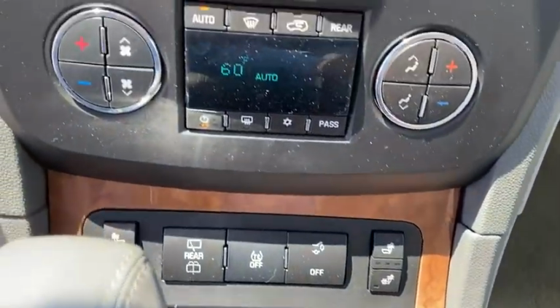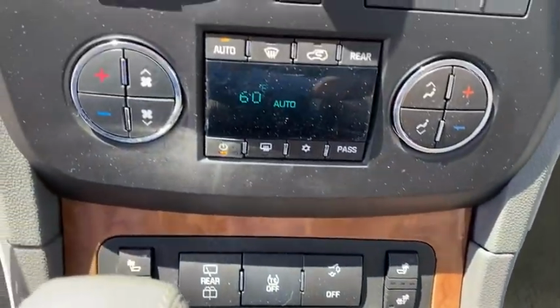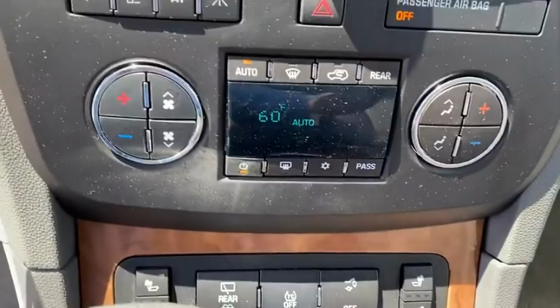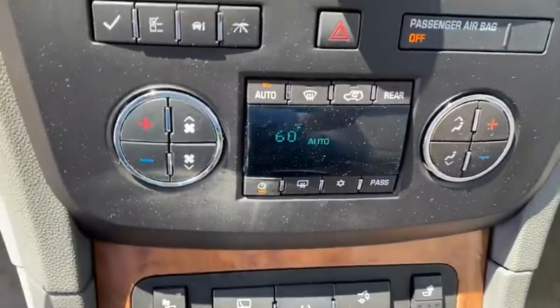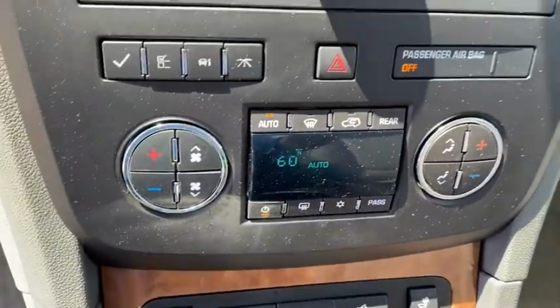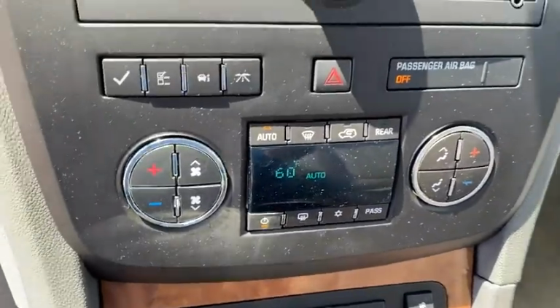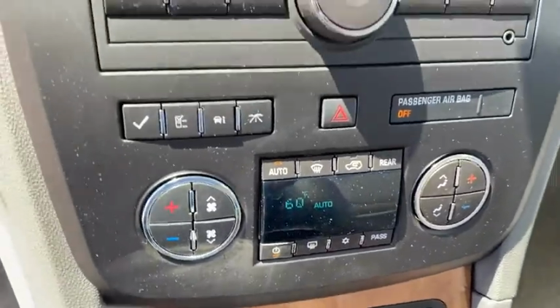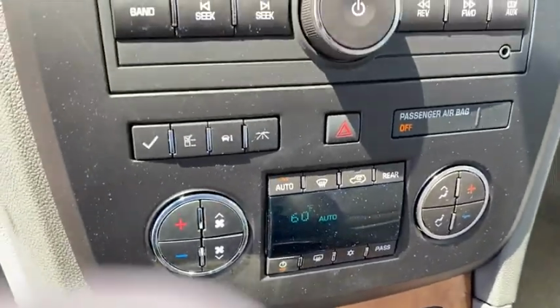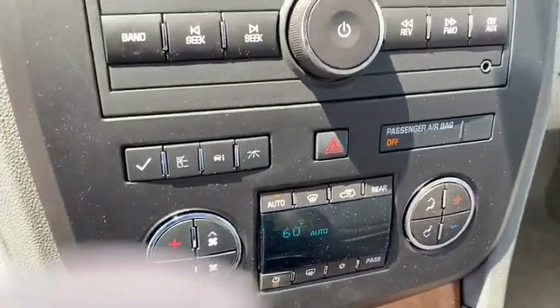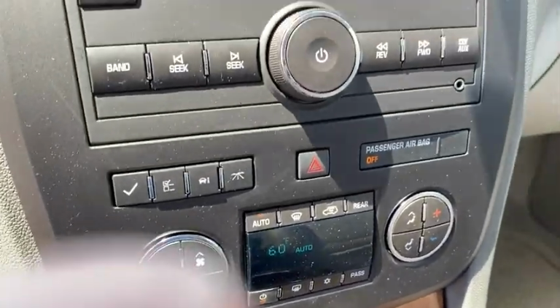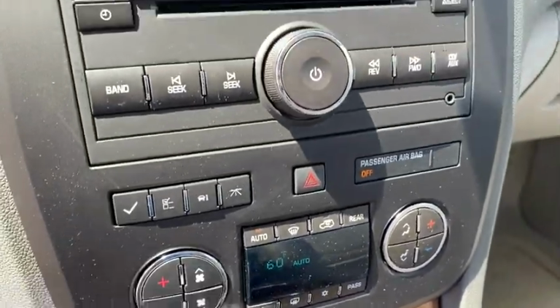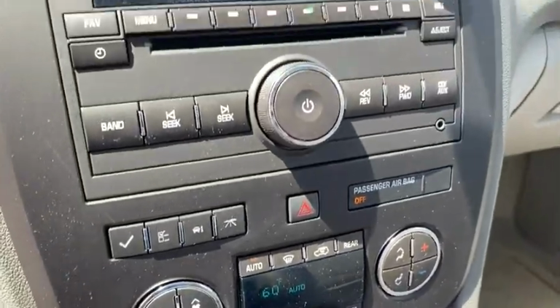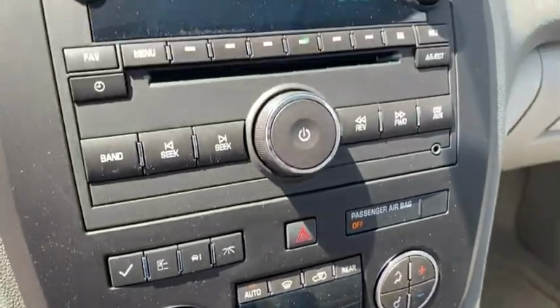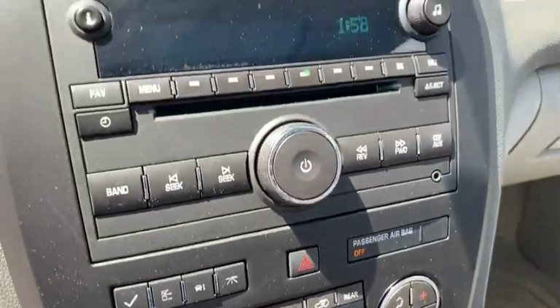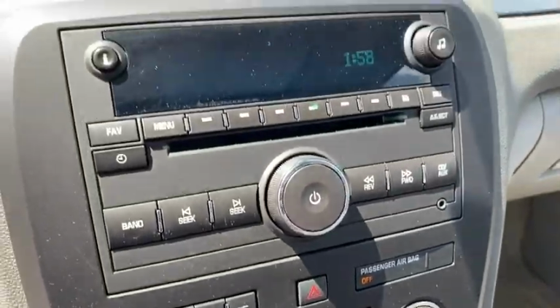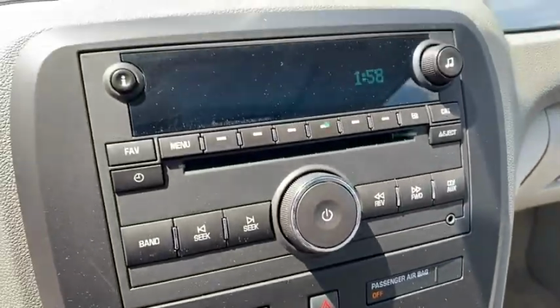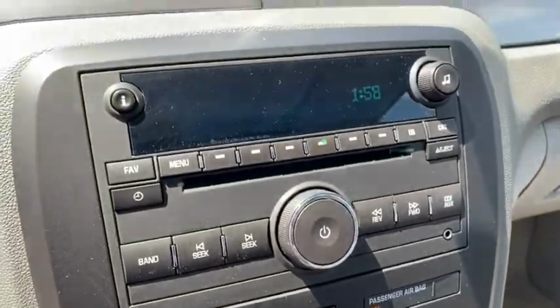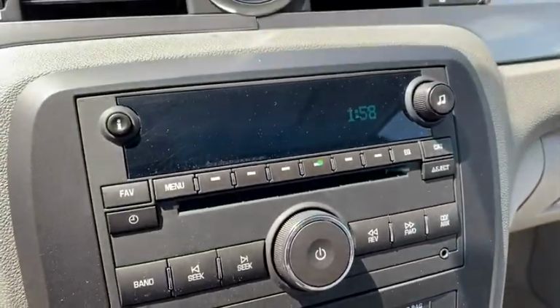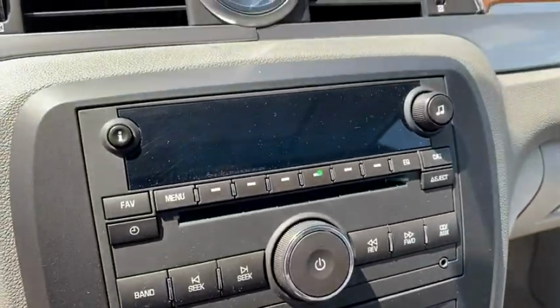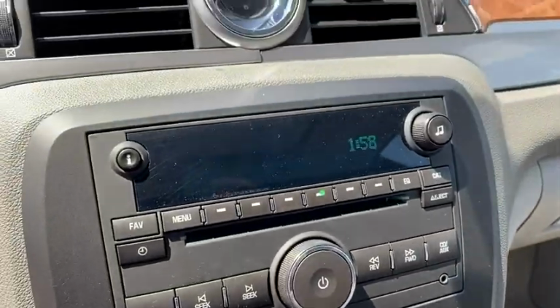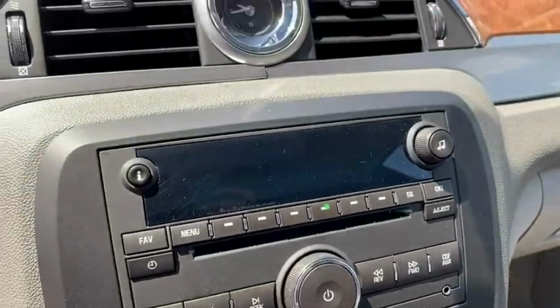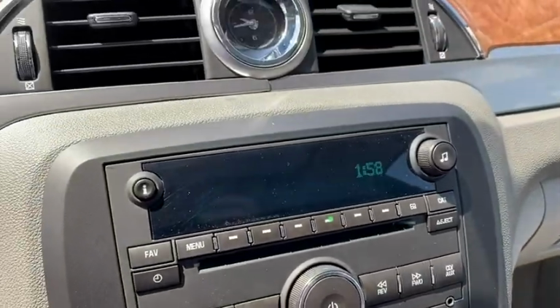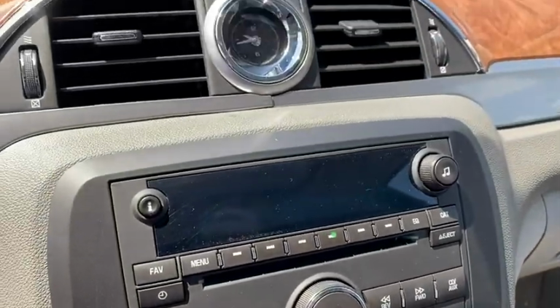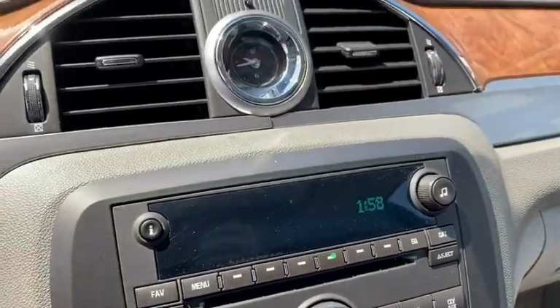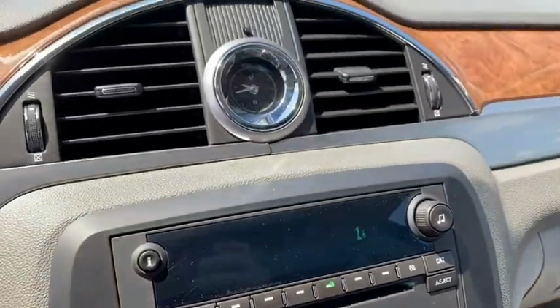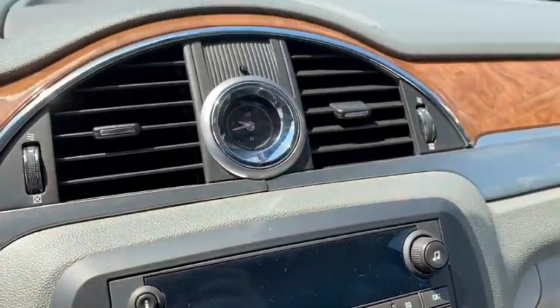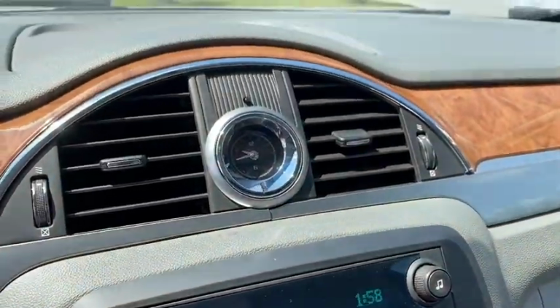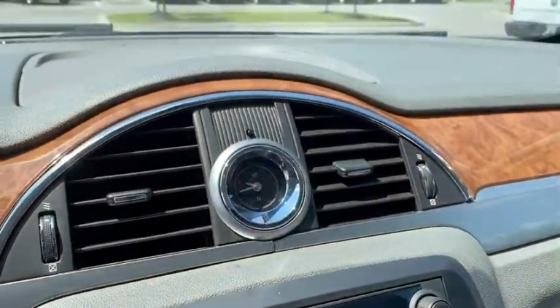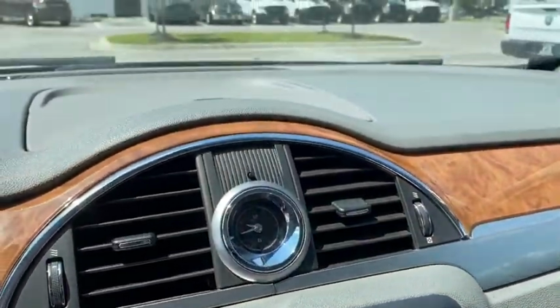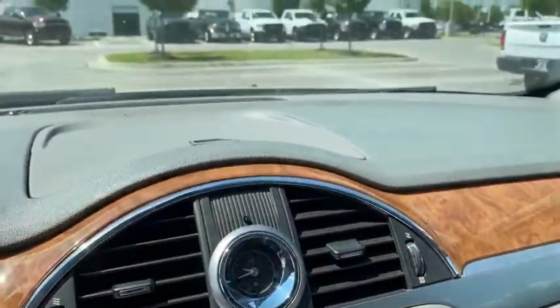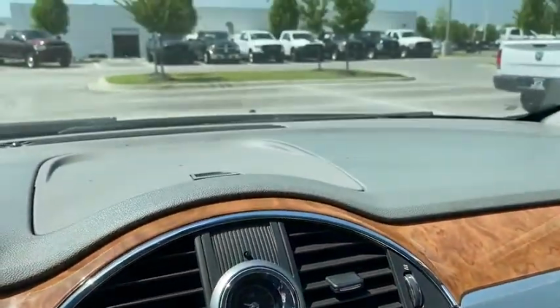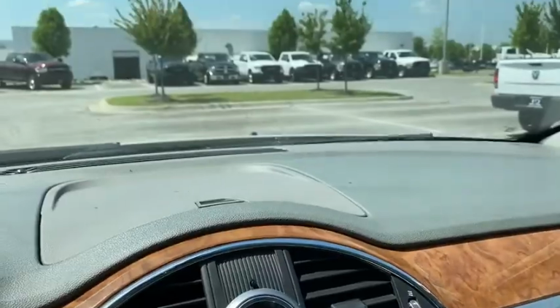Security system, compass, heated front driver and passenger seats, trip computer, and power windows.